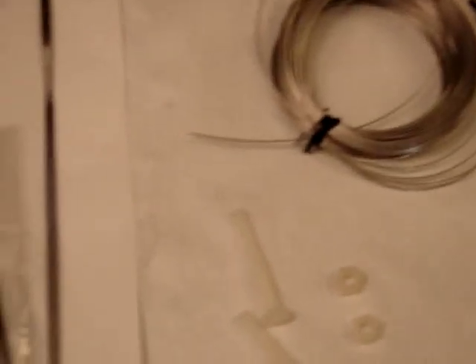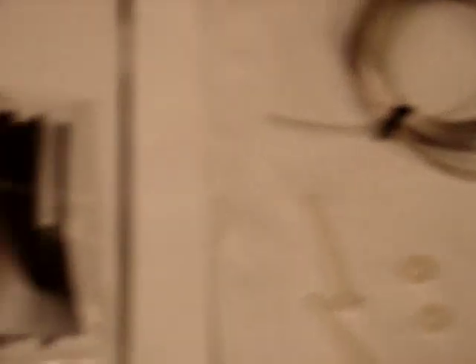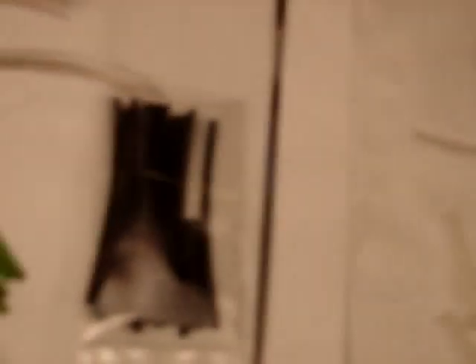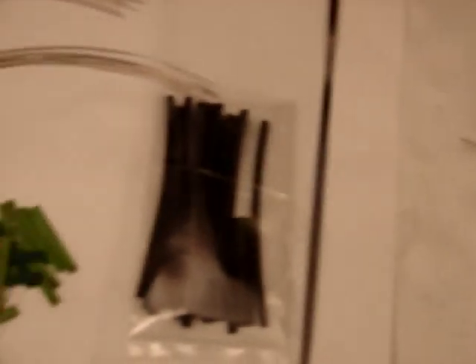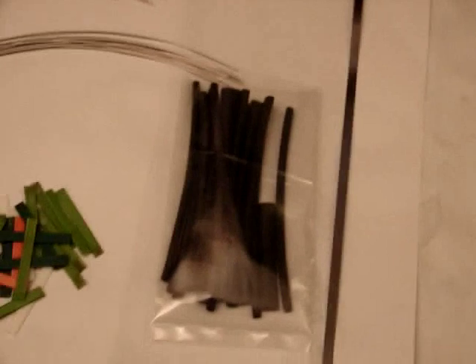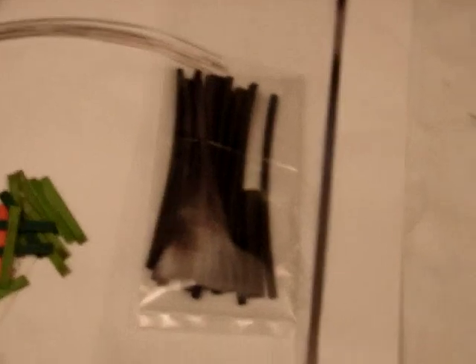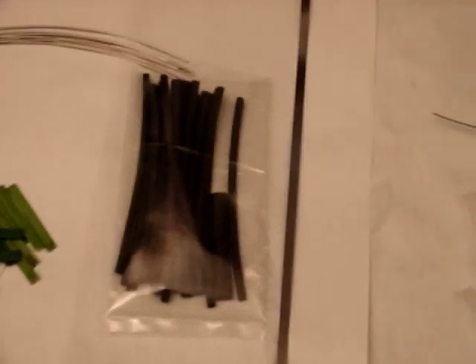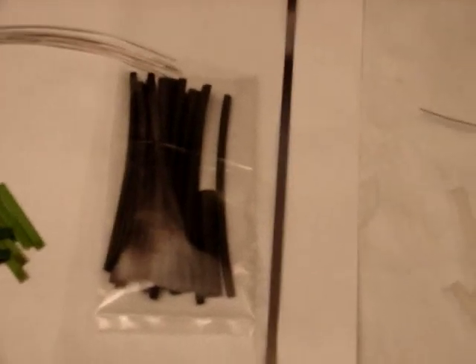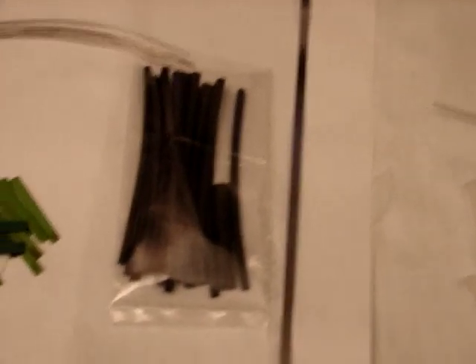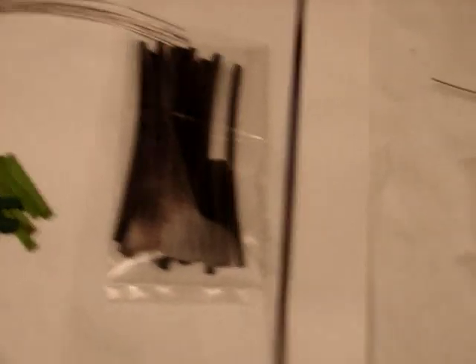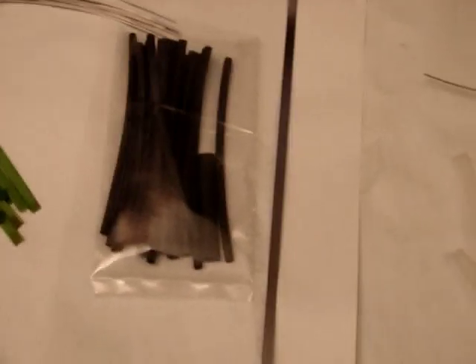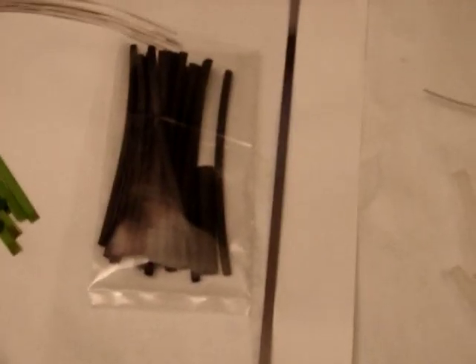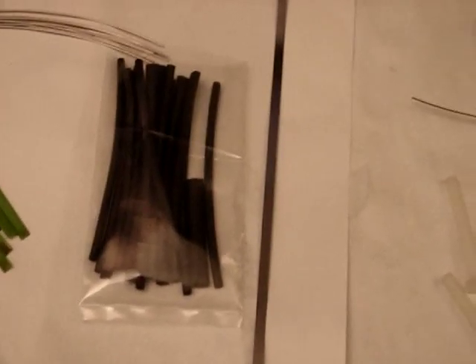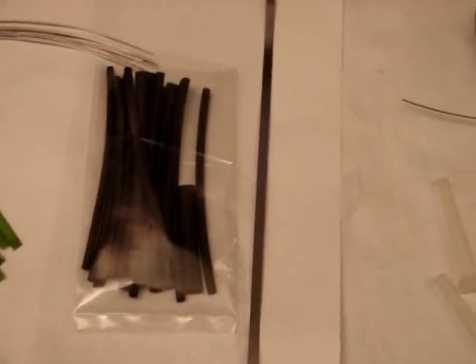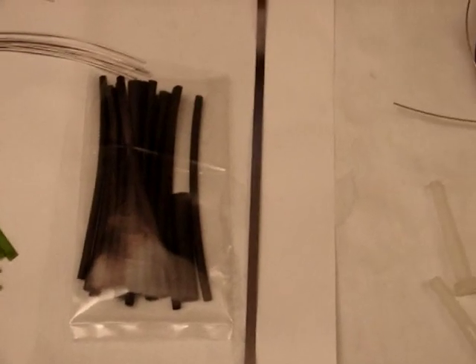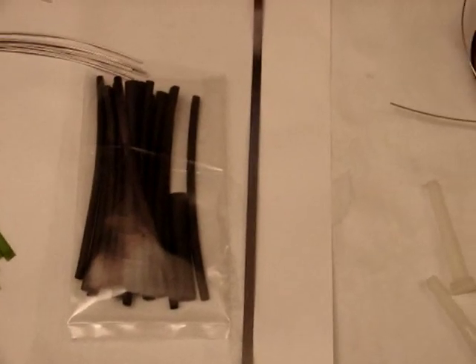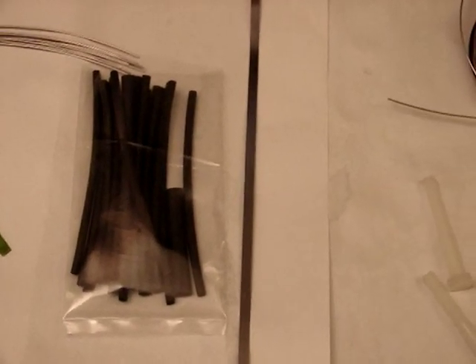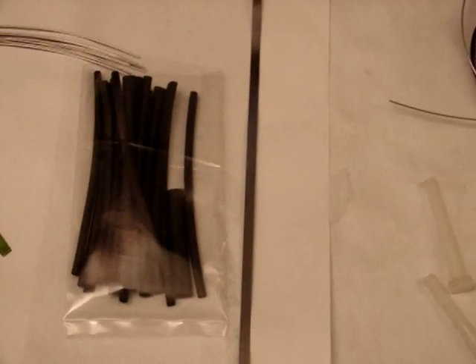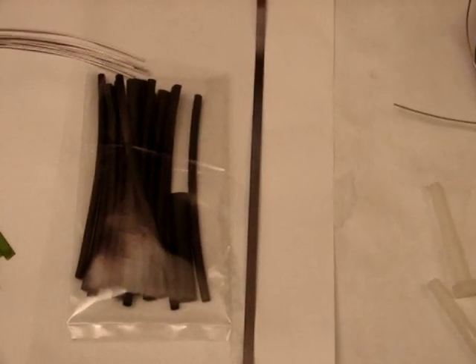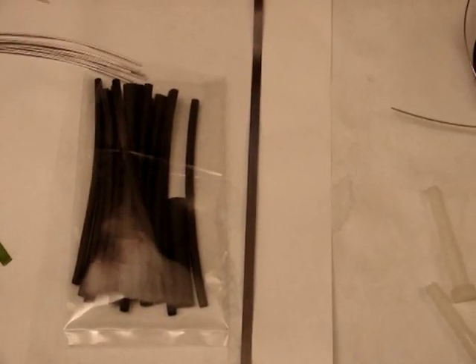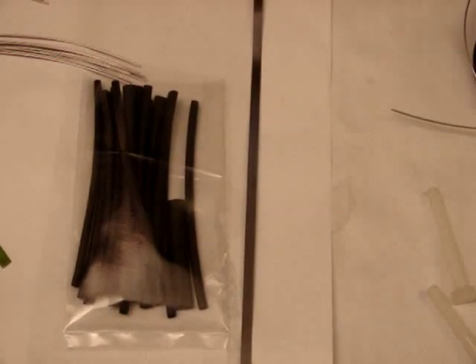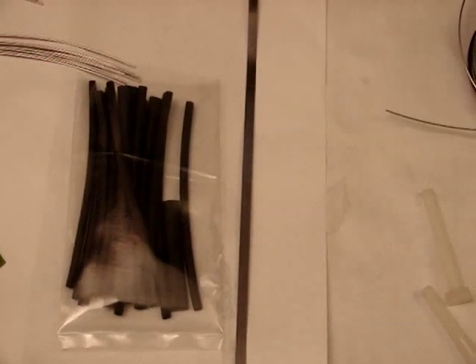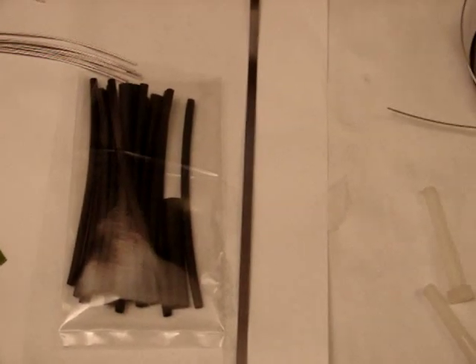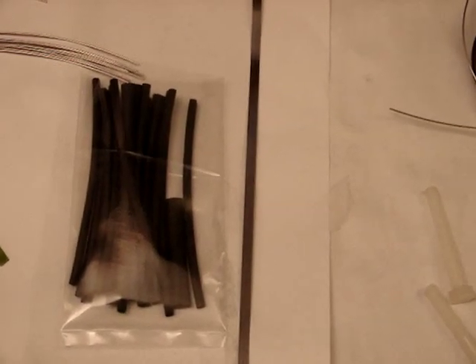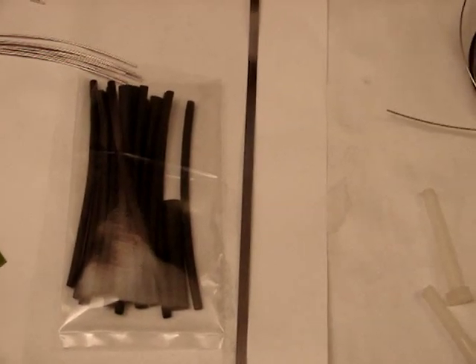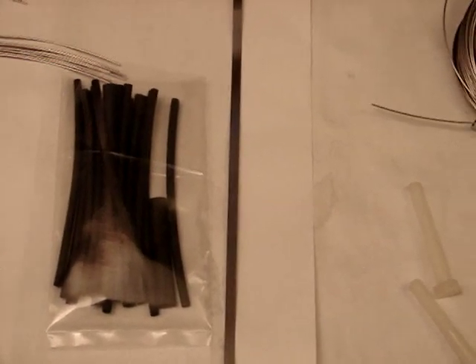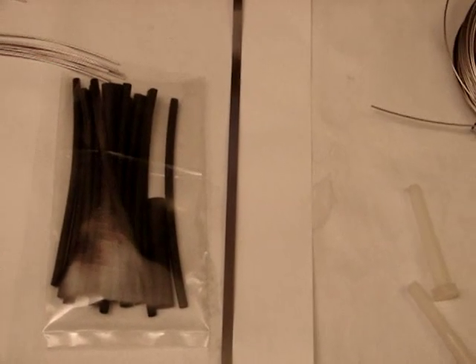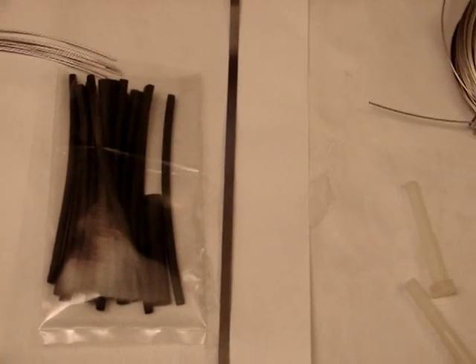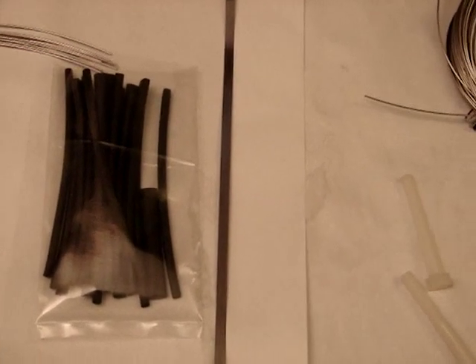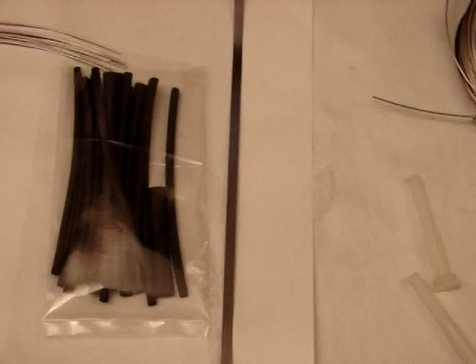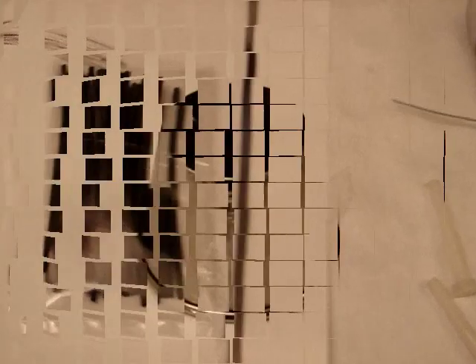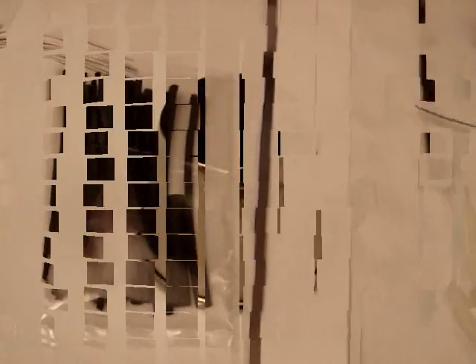So the next part of this video is going to be me assembling this cell. So I'm going to turn it off and I'll be right back.